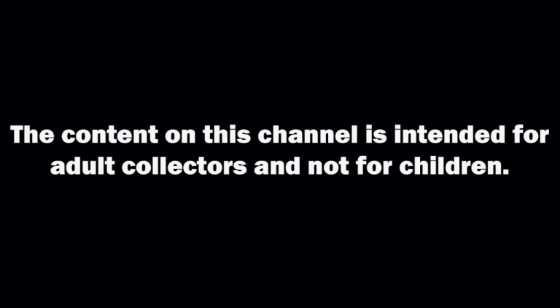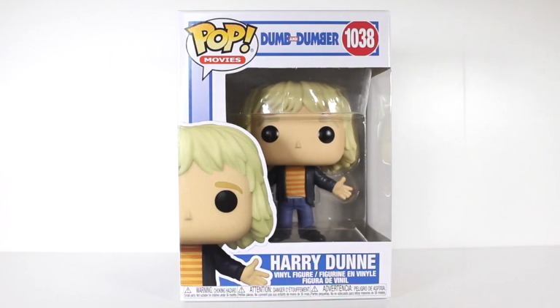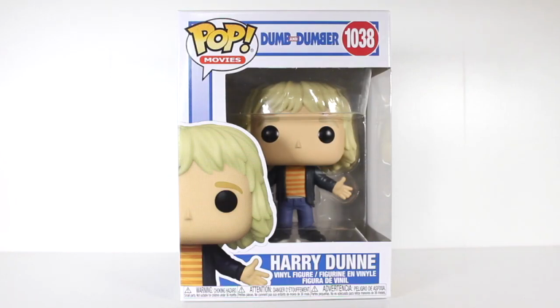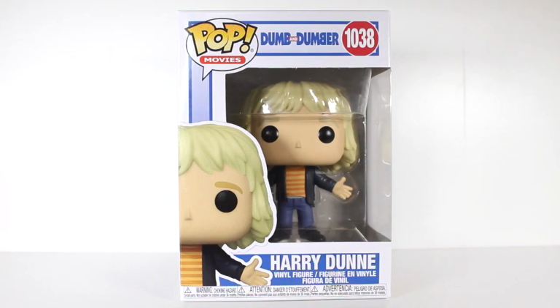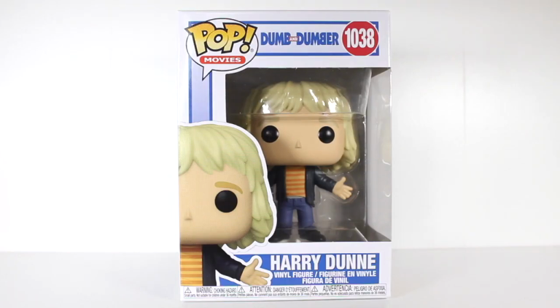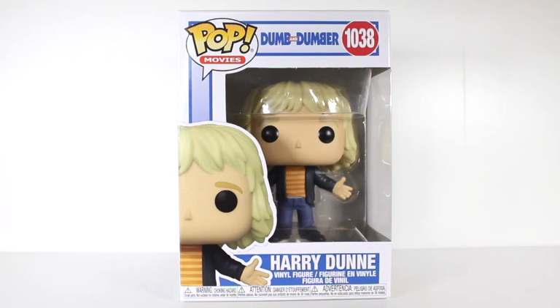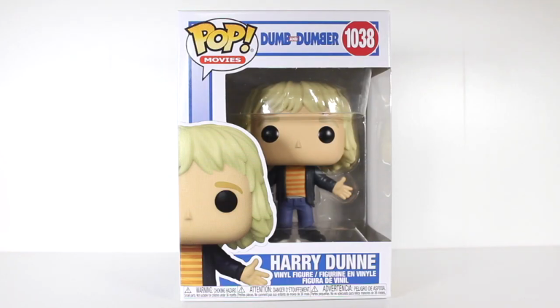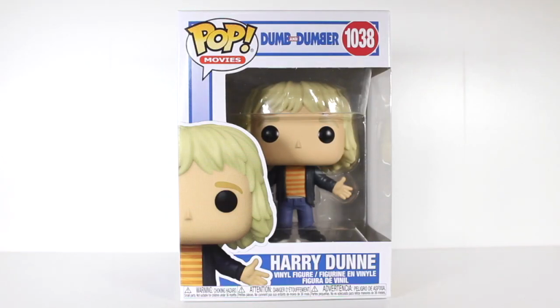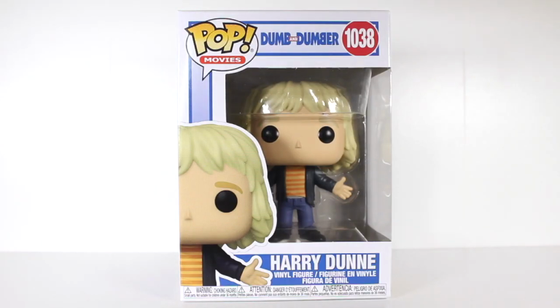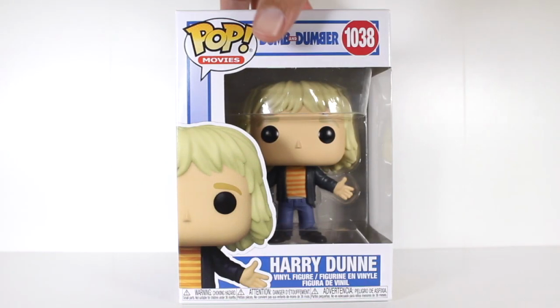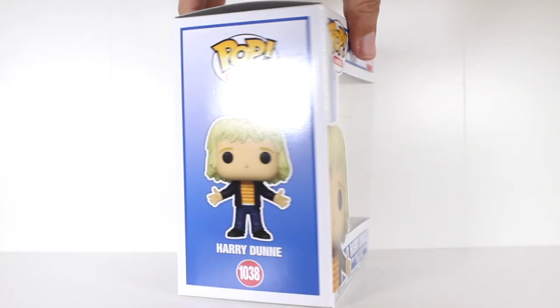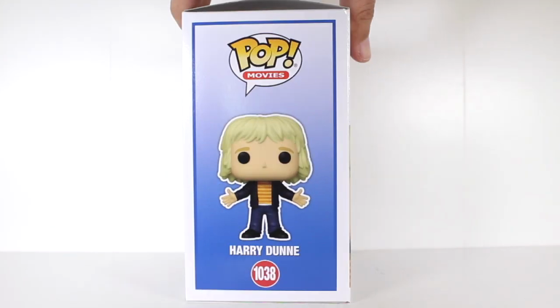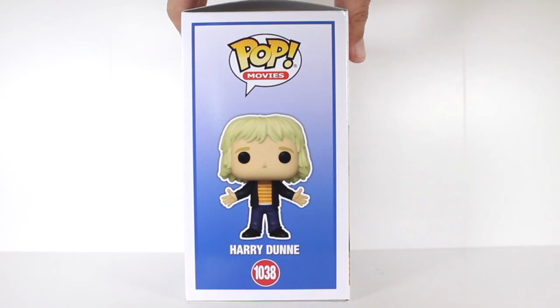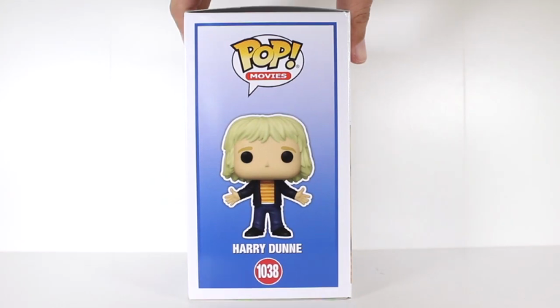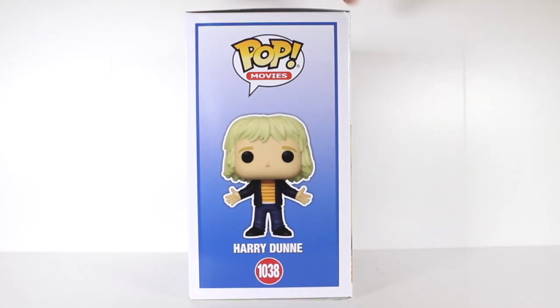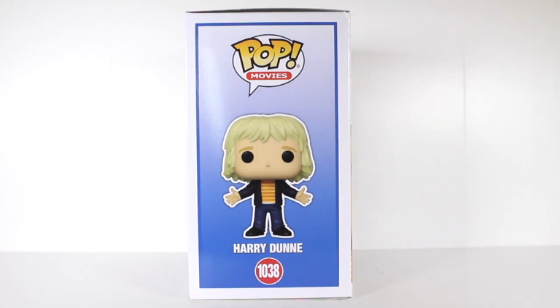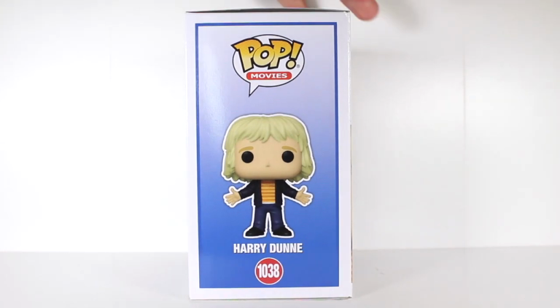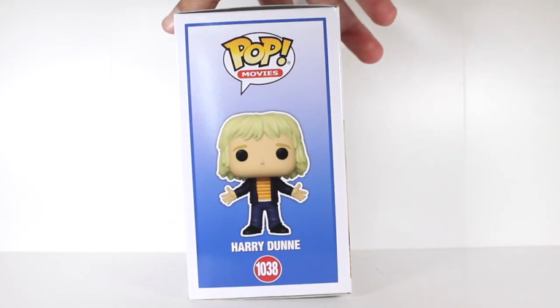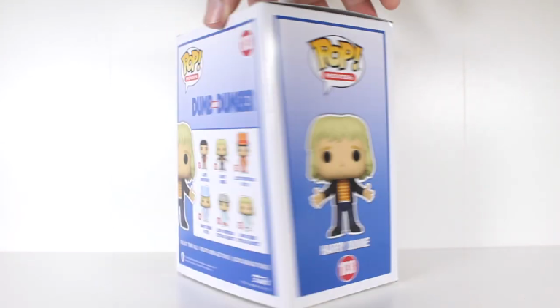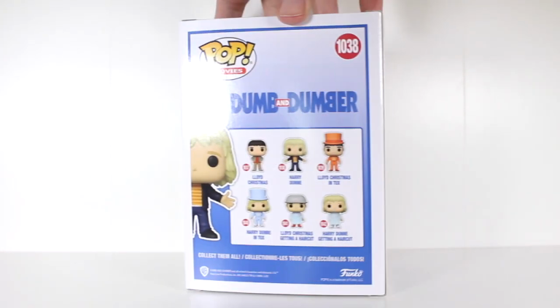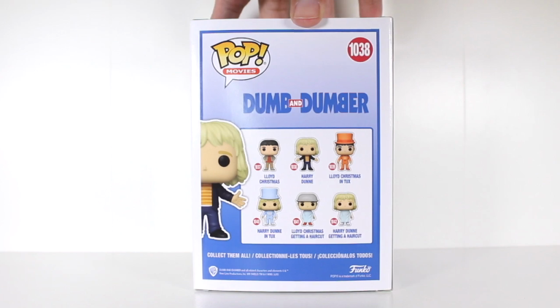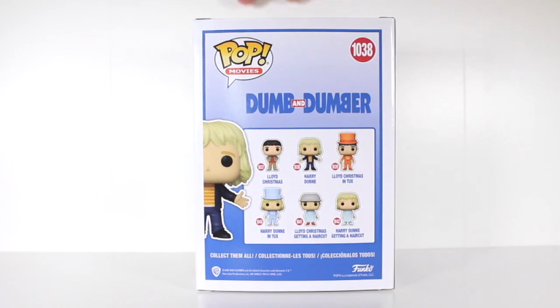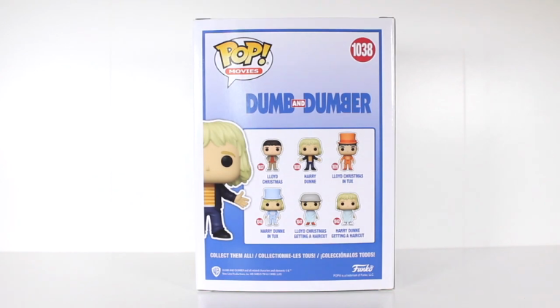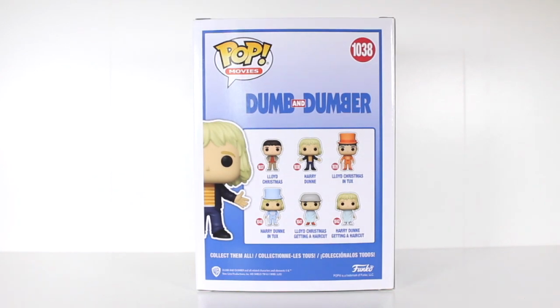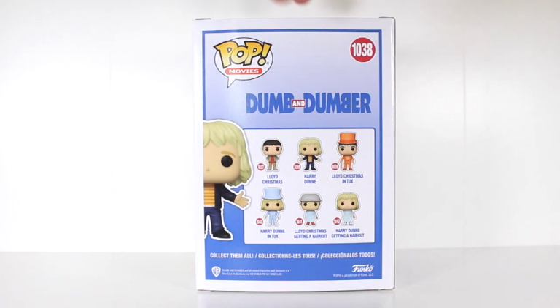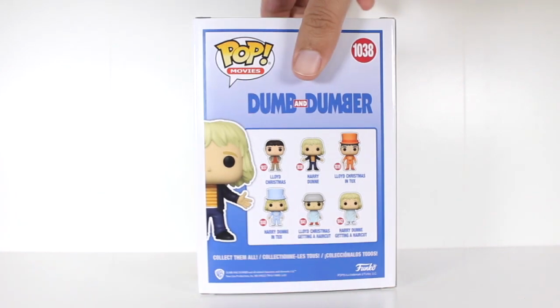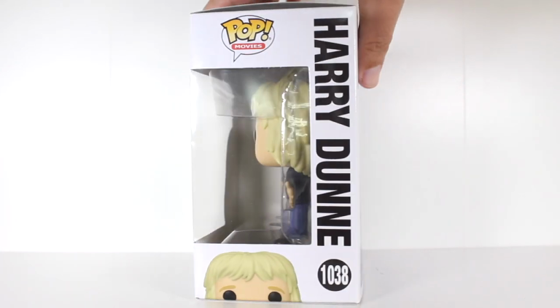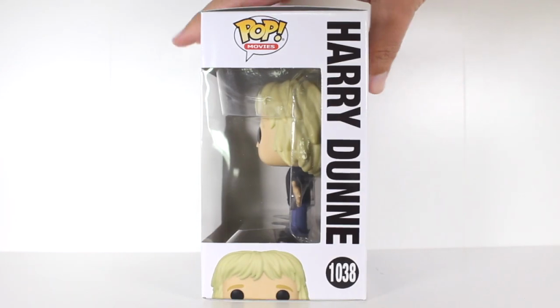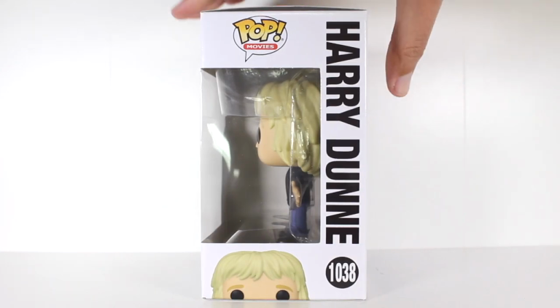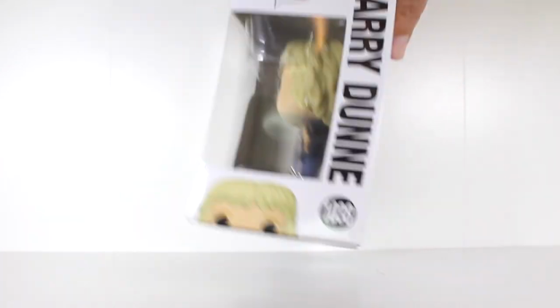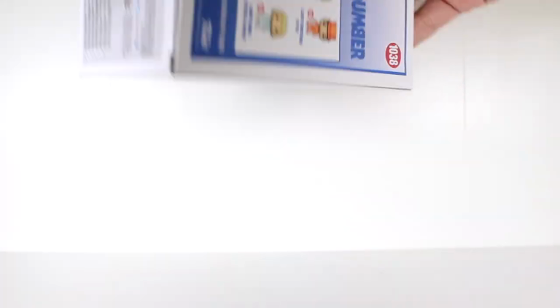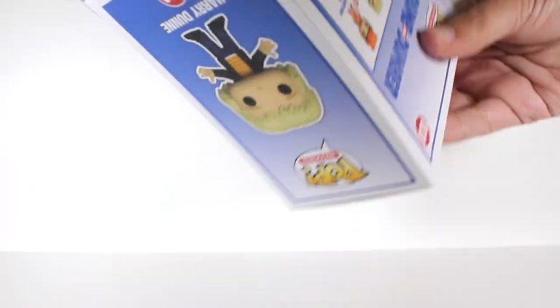Hey, this is John Carlos and I'm here with a look at the Funko Pop of Harry Dunne from Dumb and Dumber.